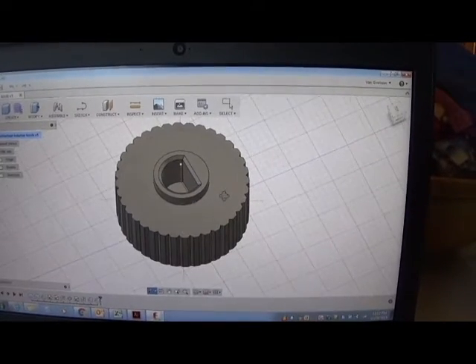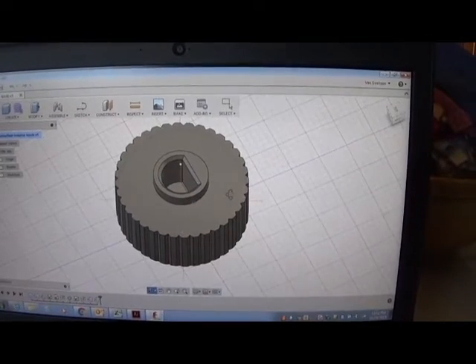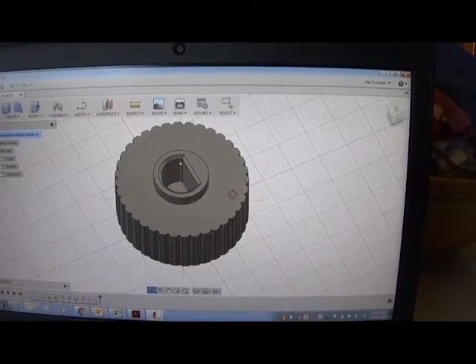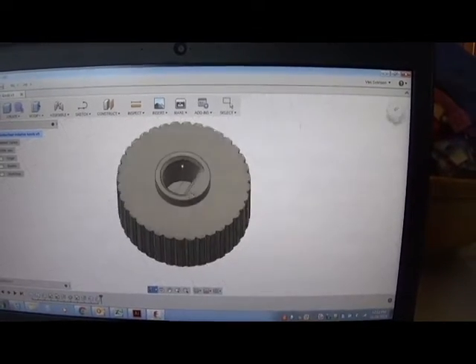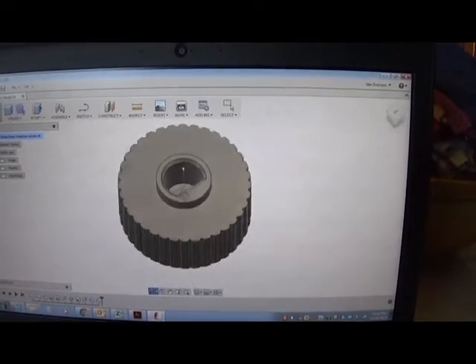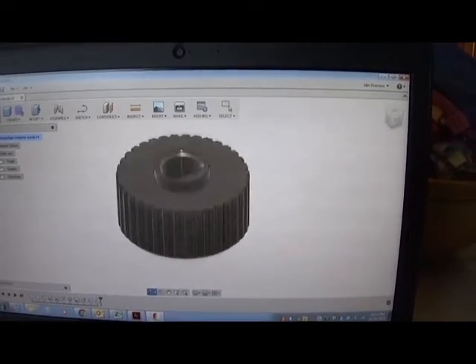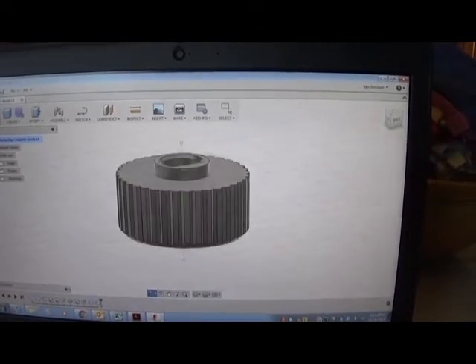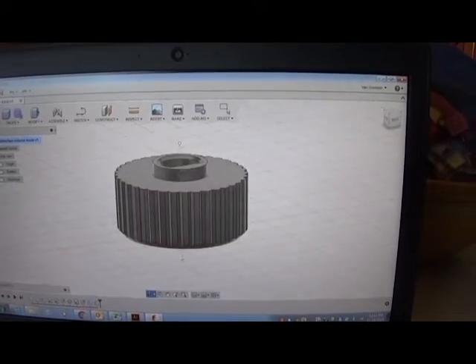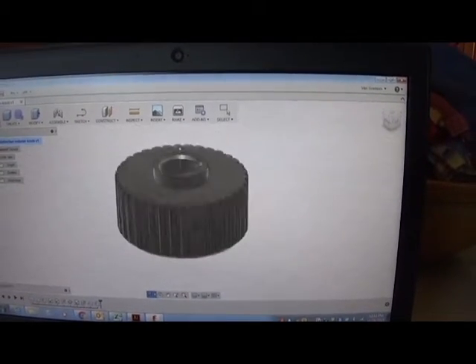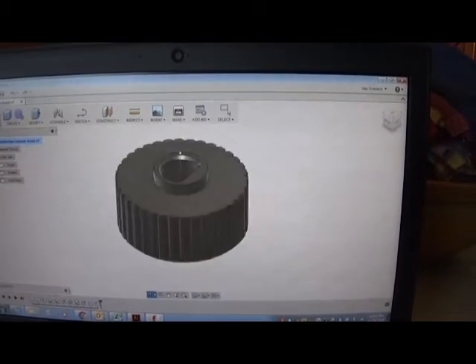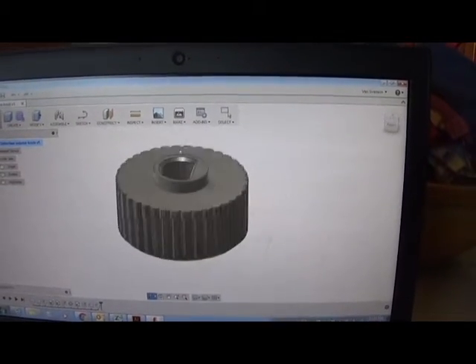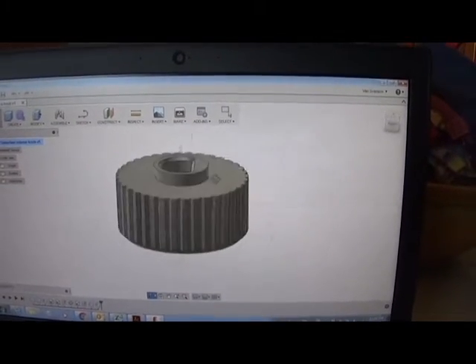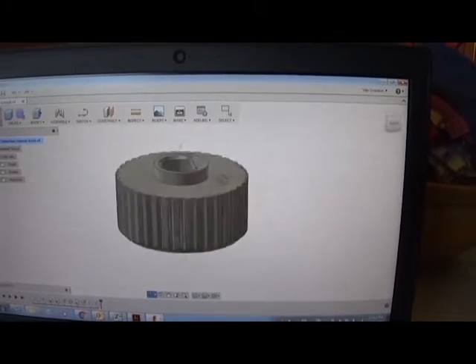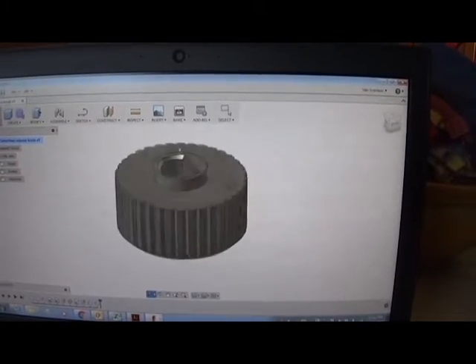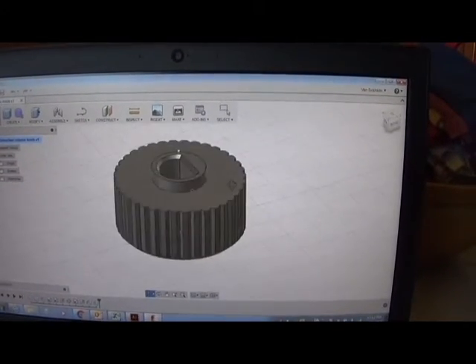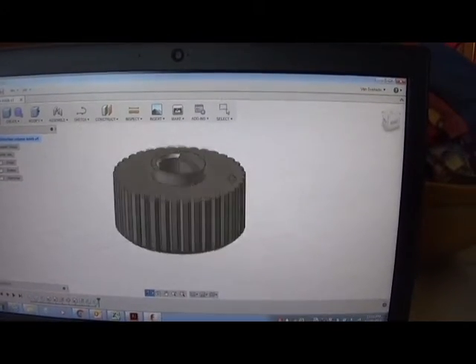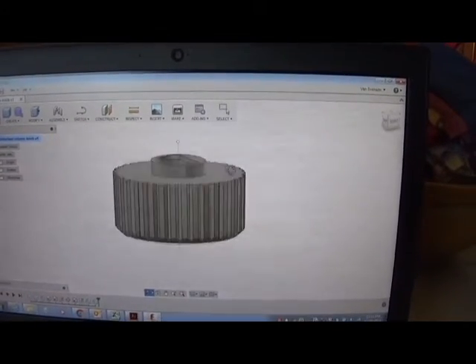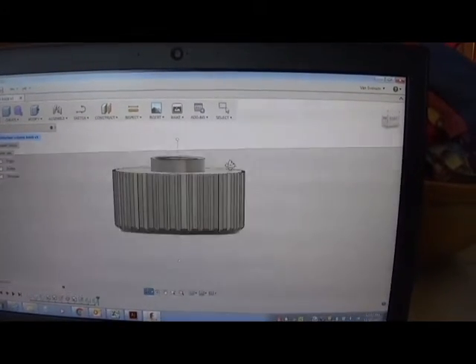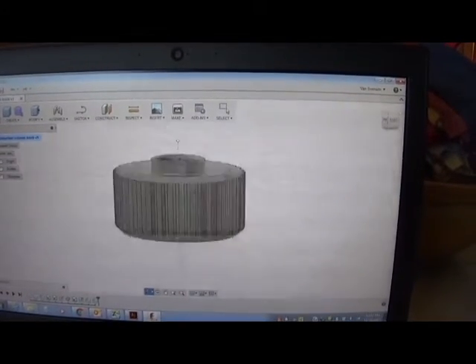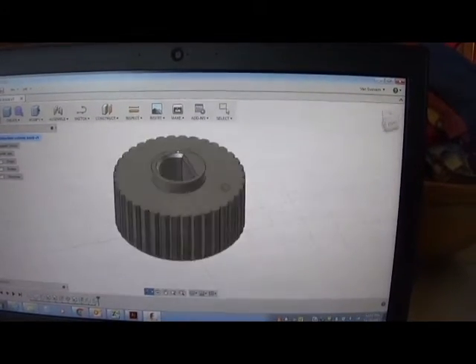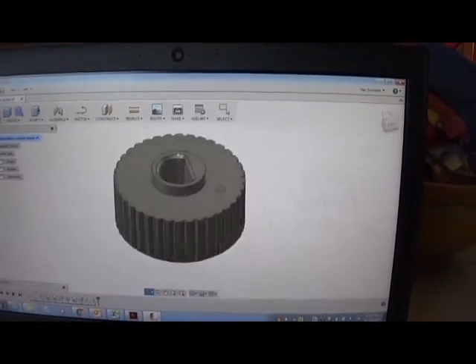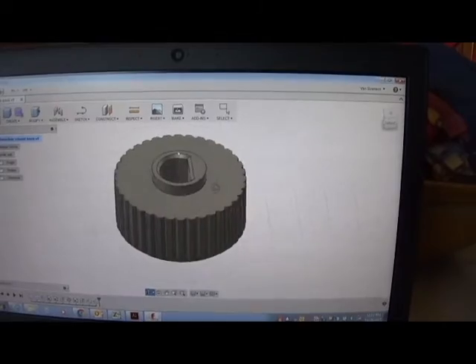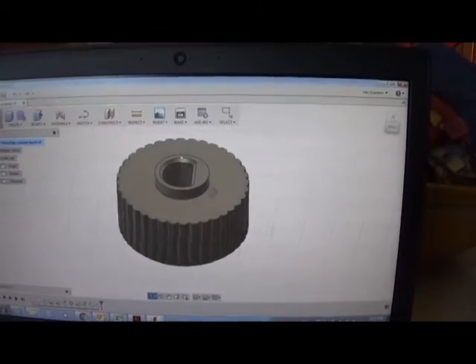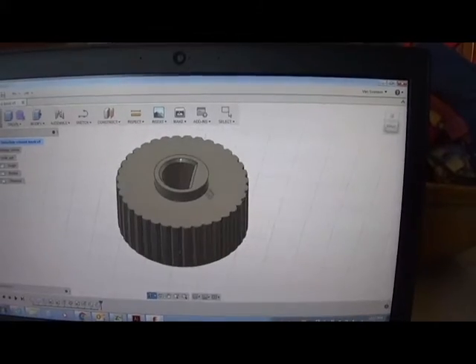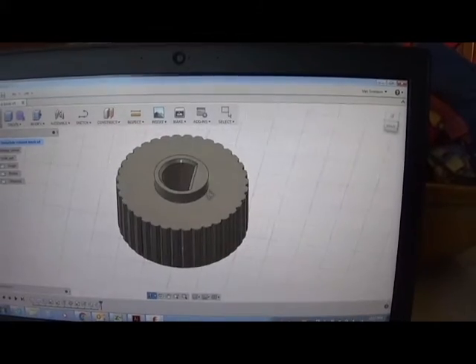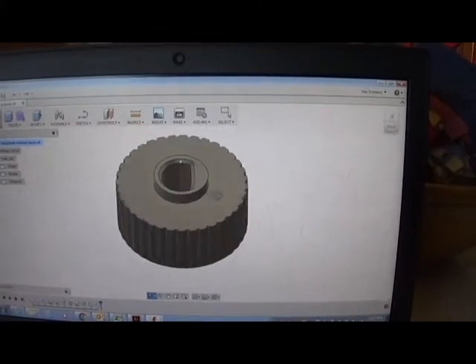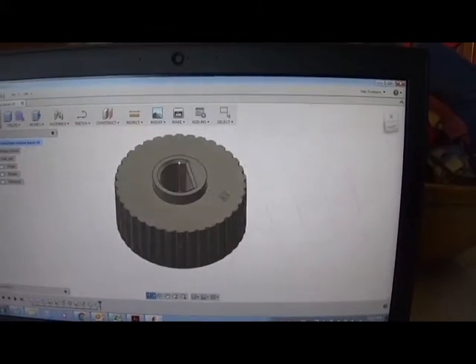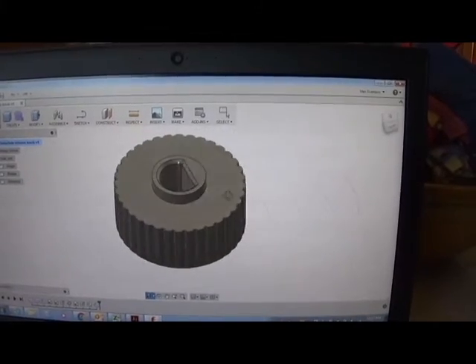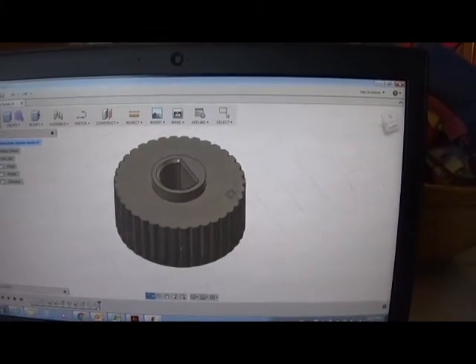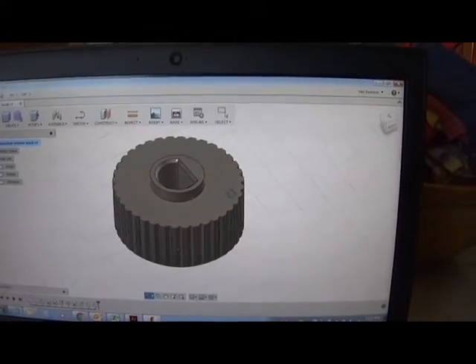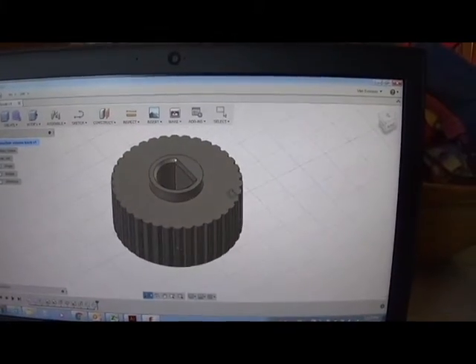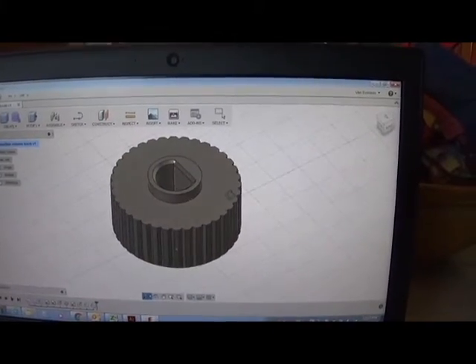So here's the solid model, and now we're going to make it on a 3D printer.